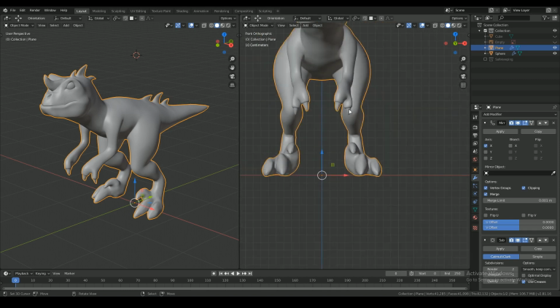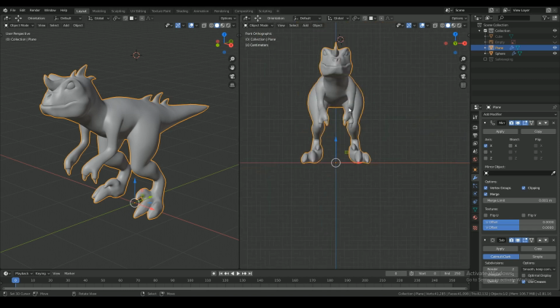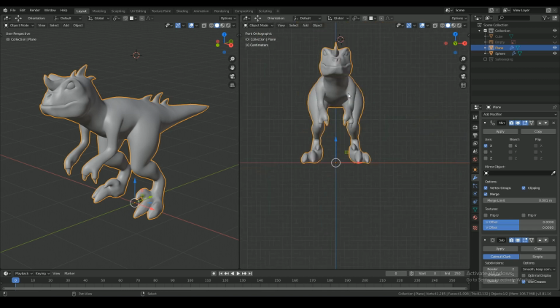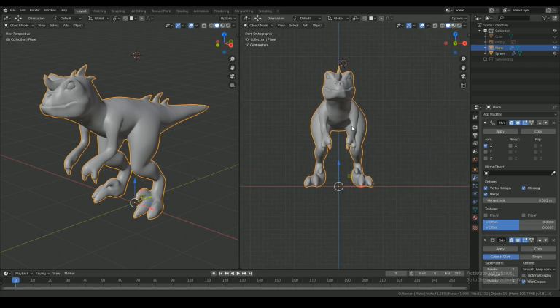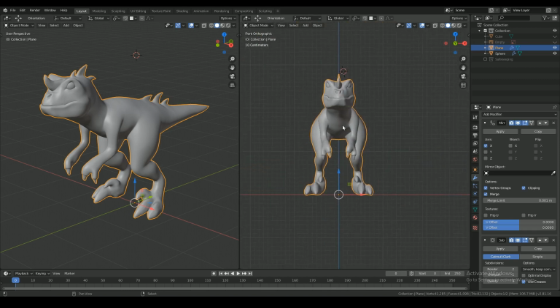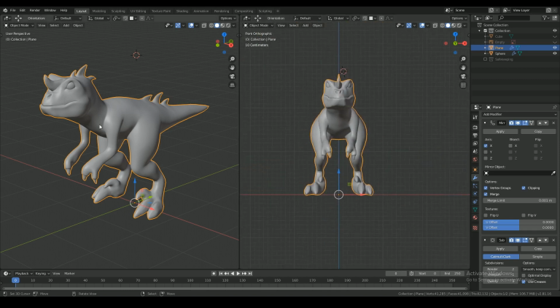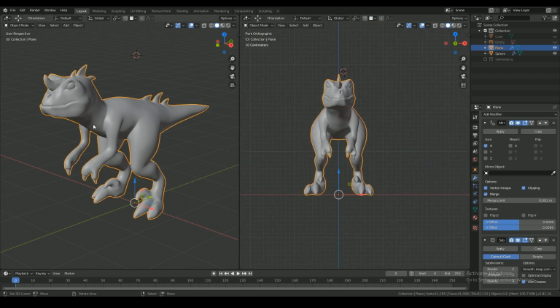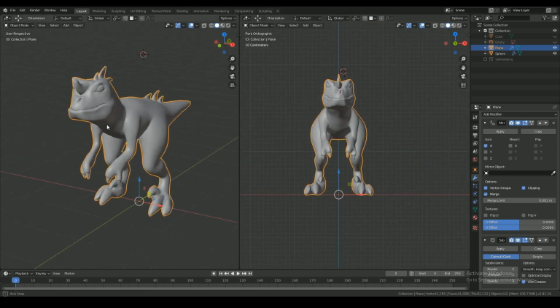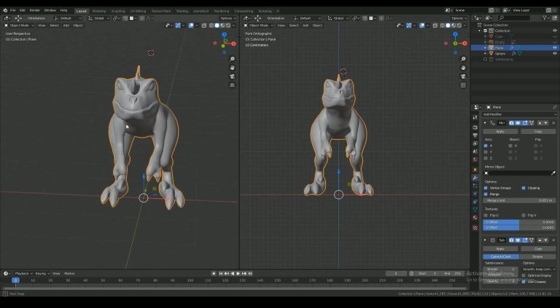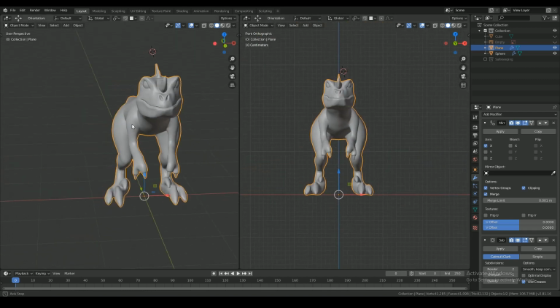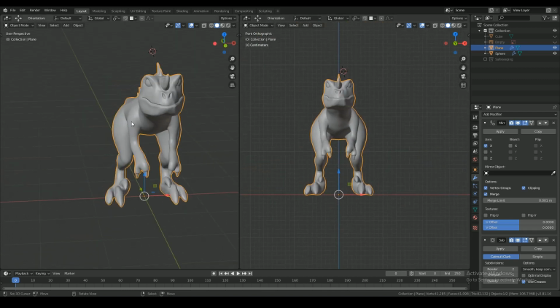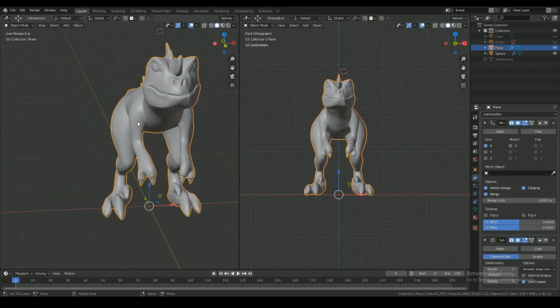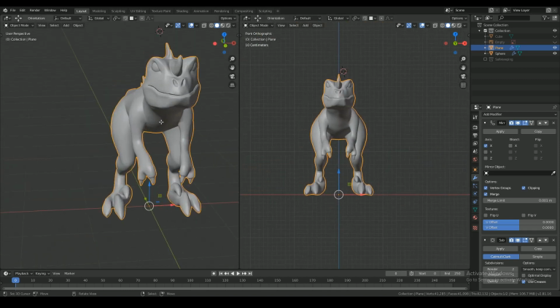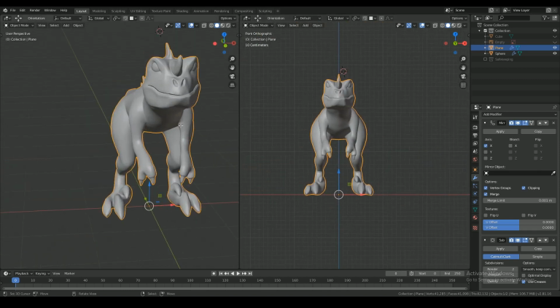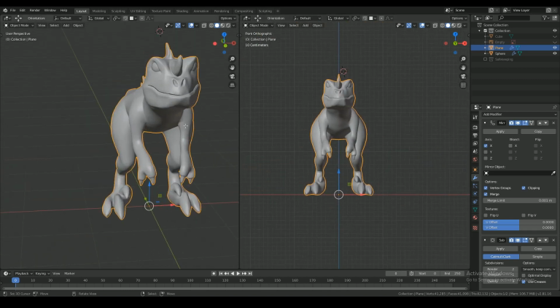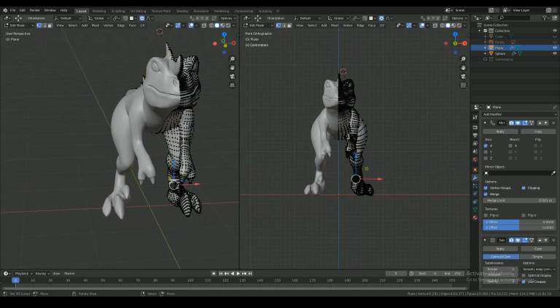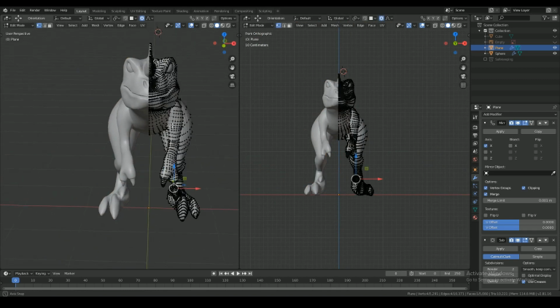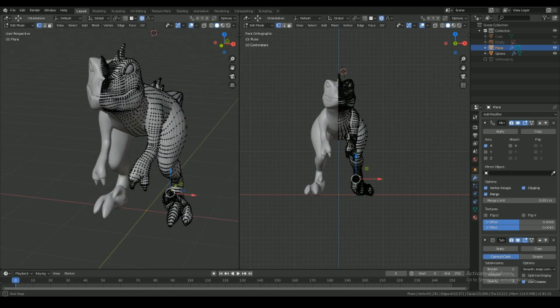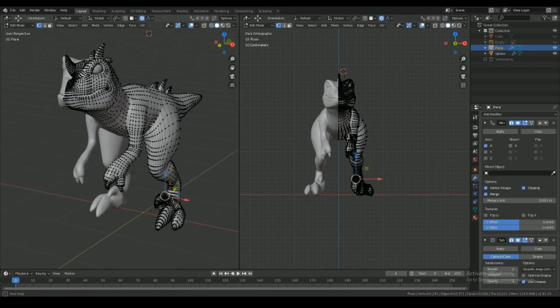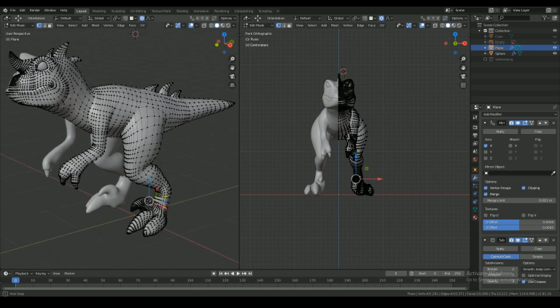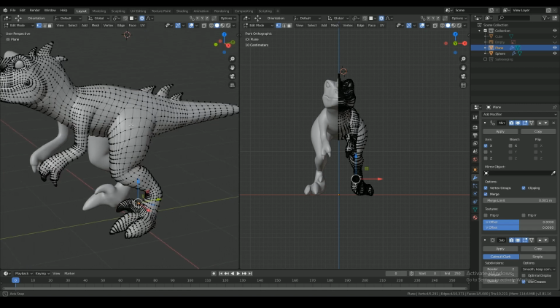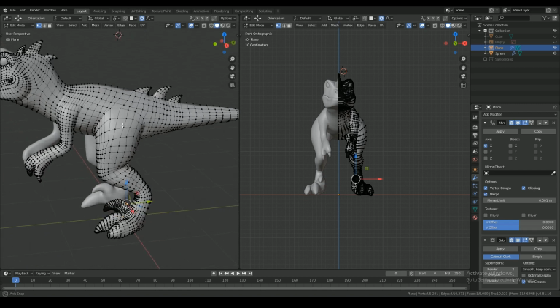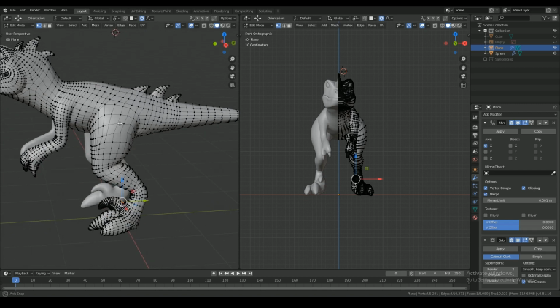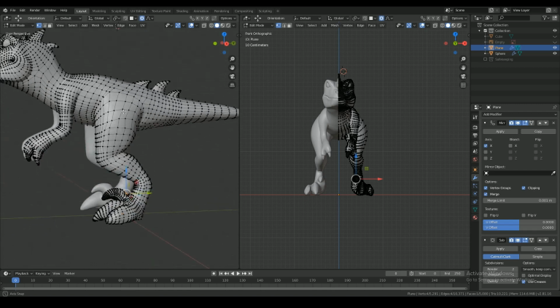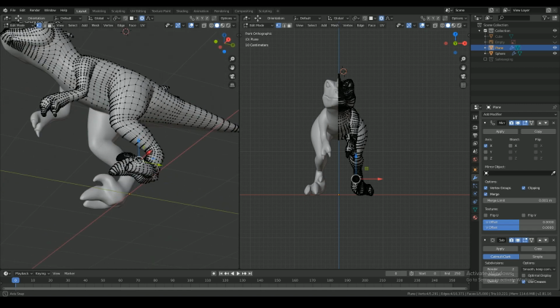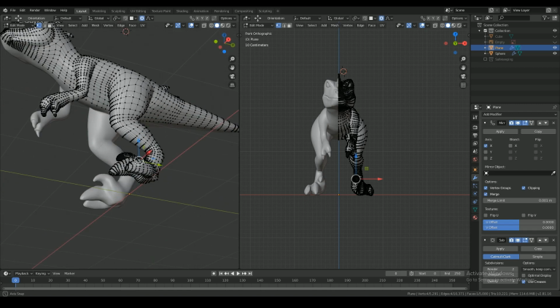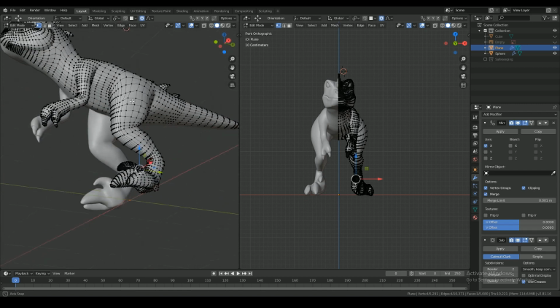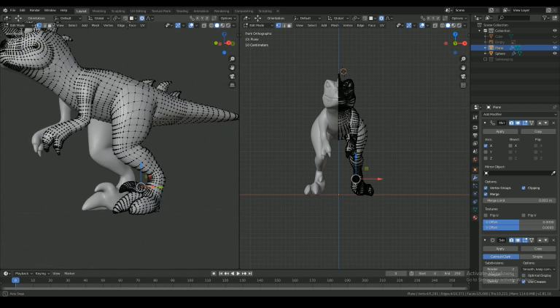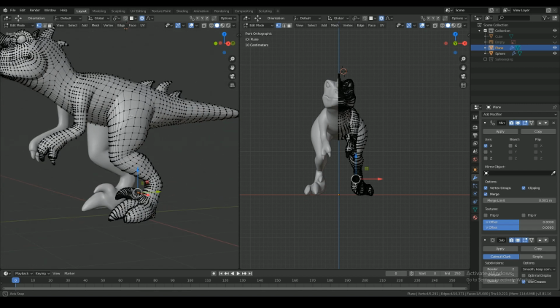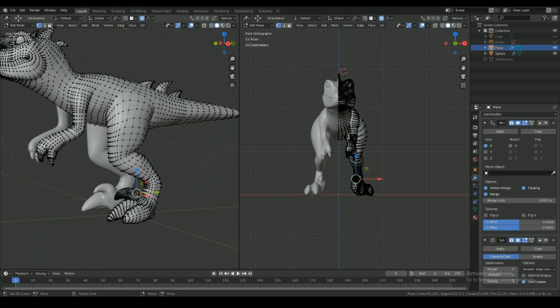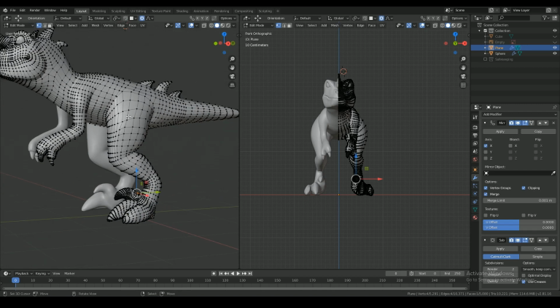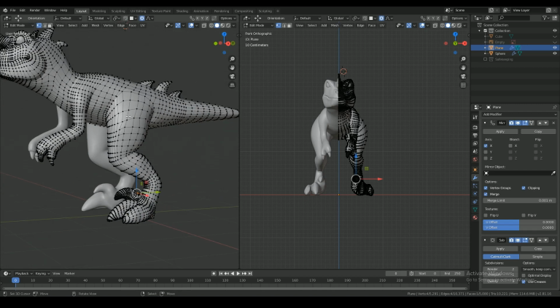So that's it for this part. In the next tutorial we will unwrap and texture this model.